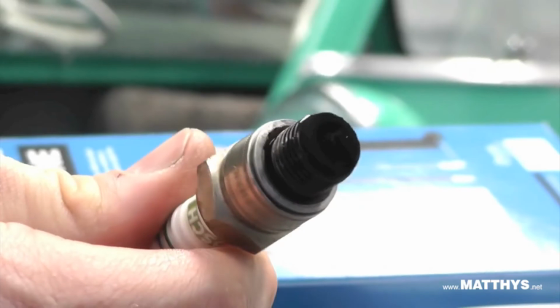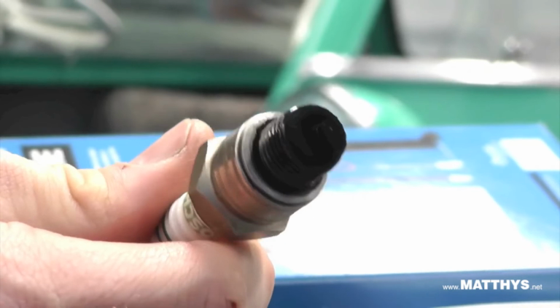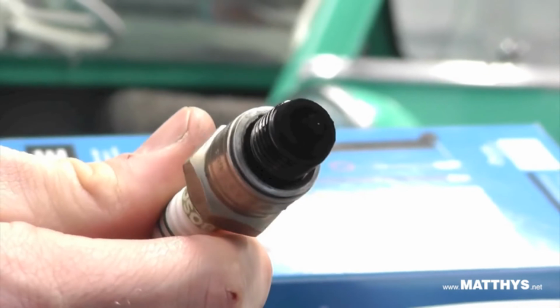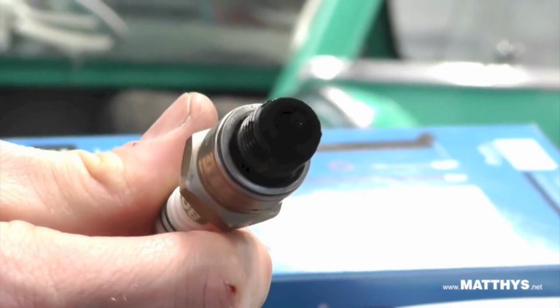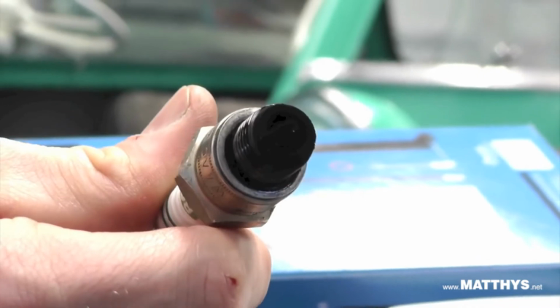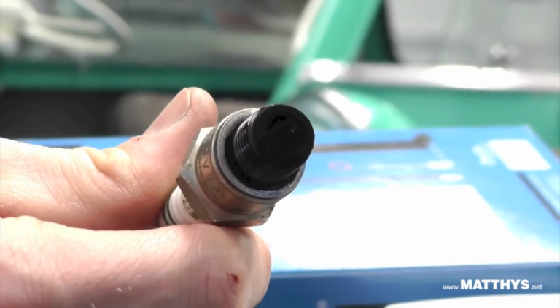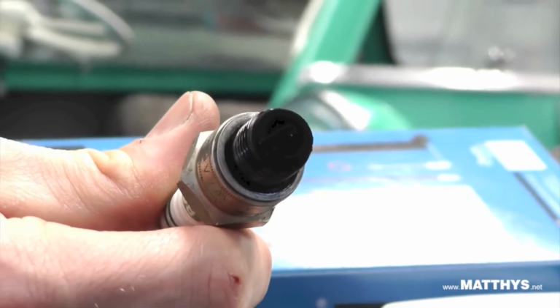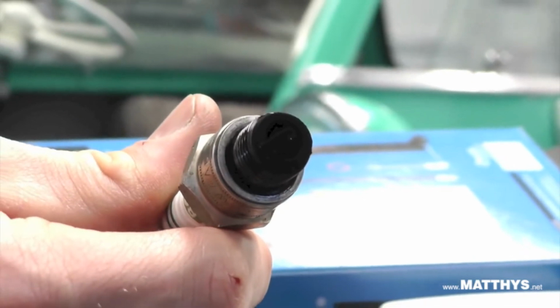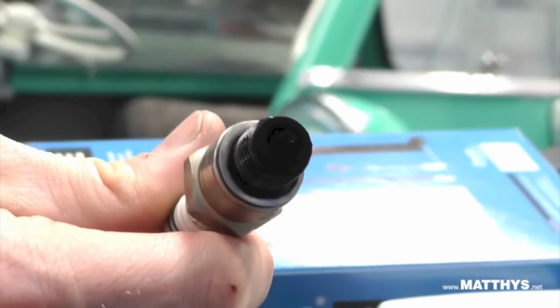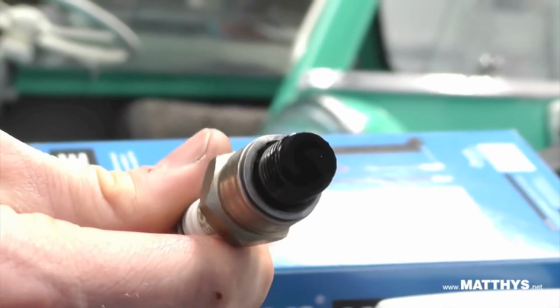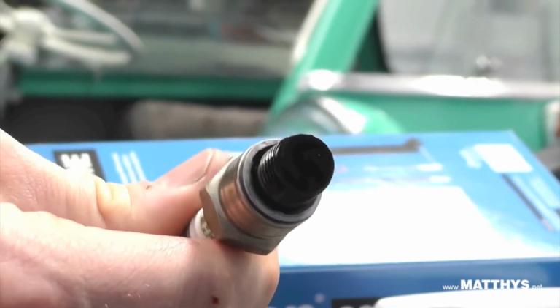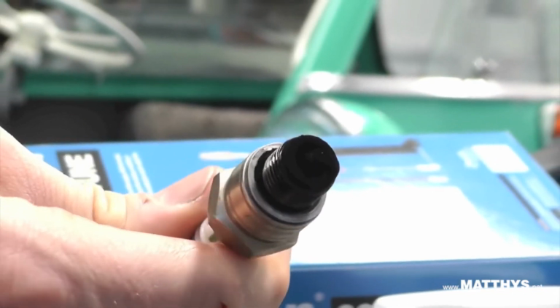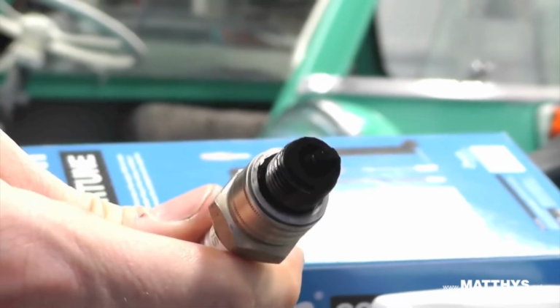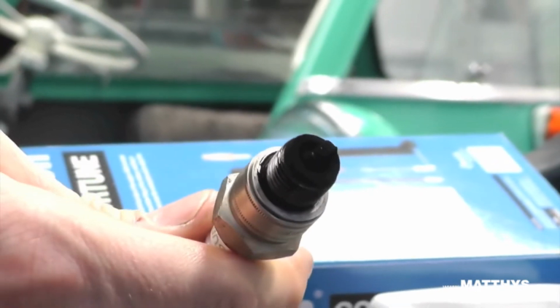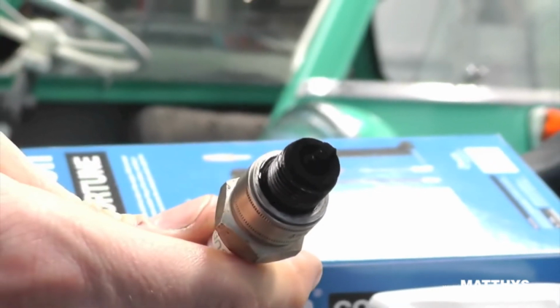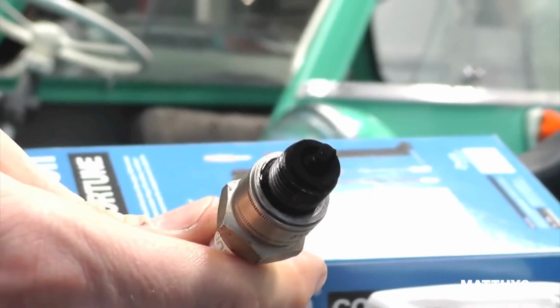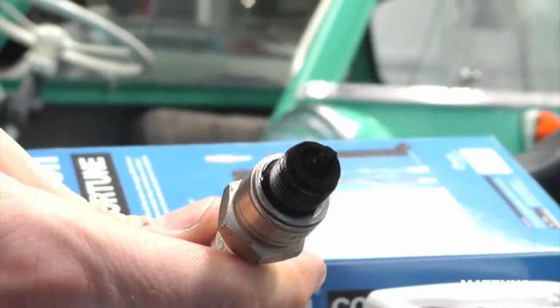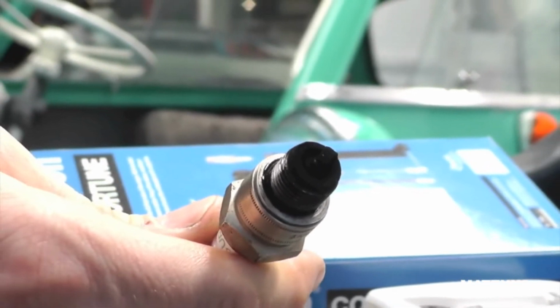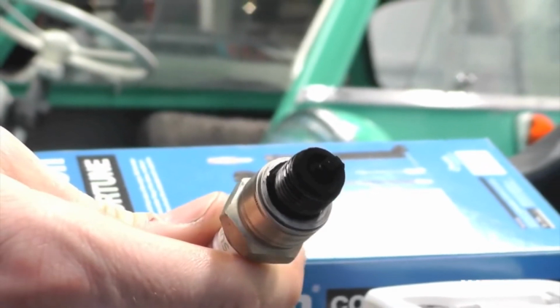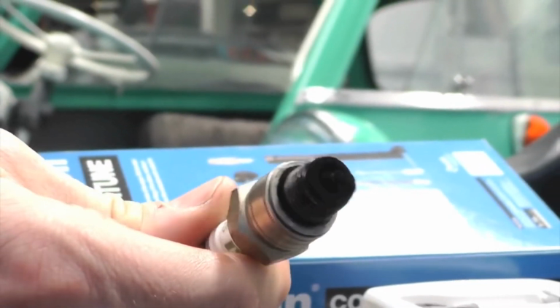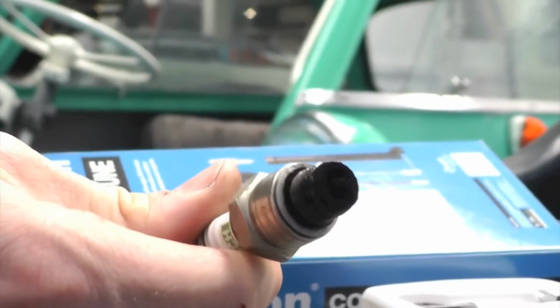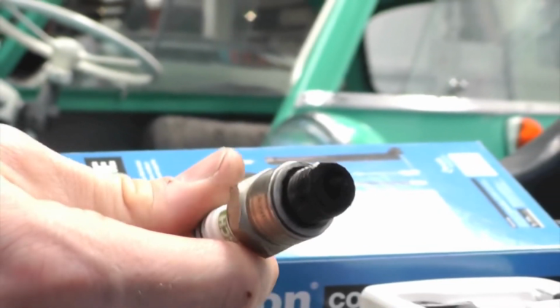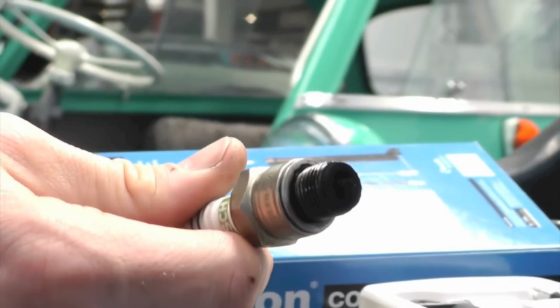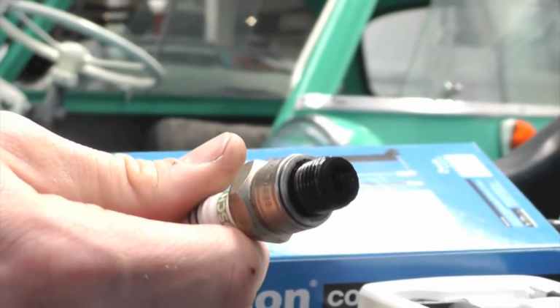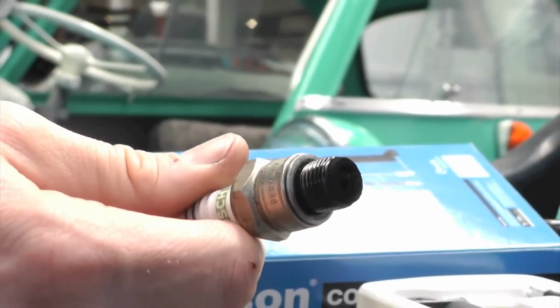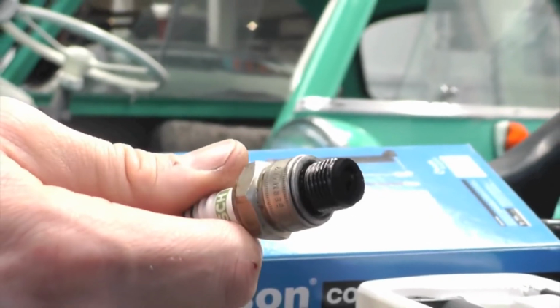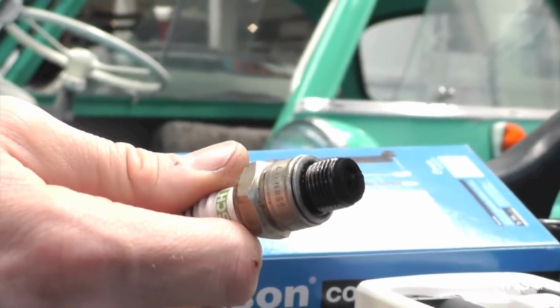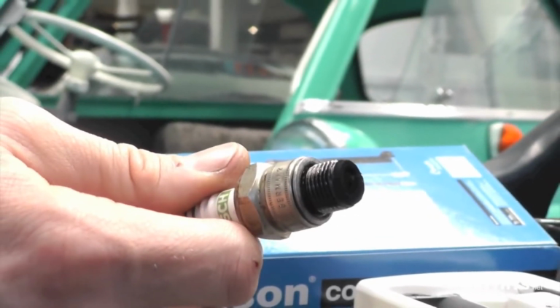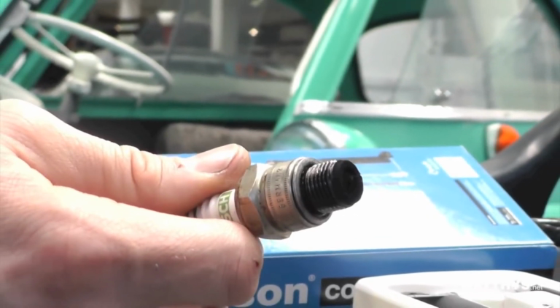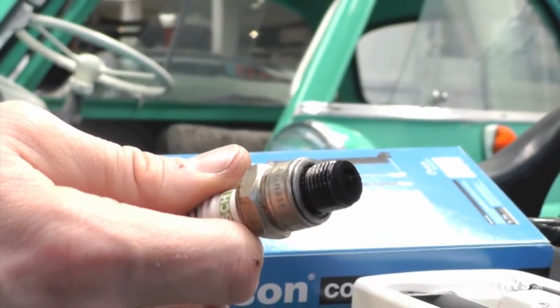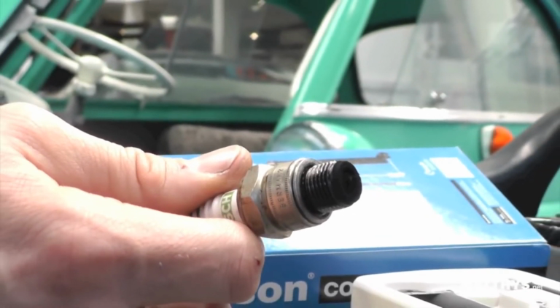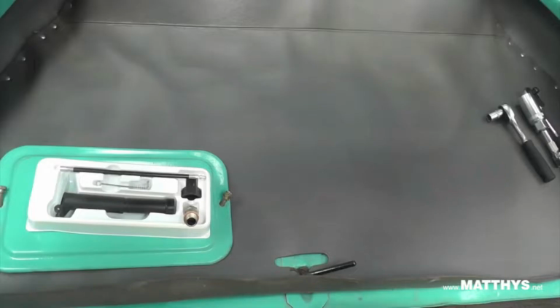The existing spark plug is removed and as you can see it's very black and sooty, clearly the mixture is too rich.